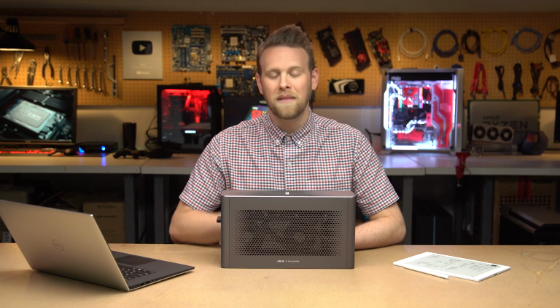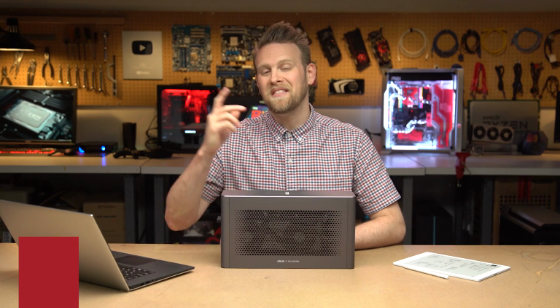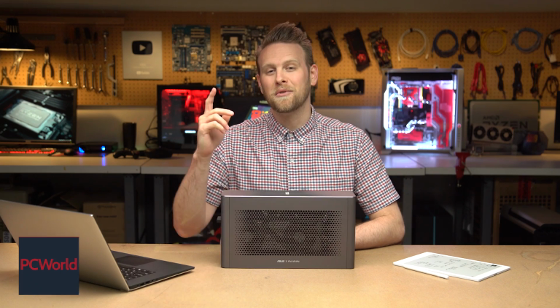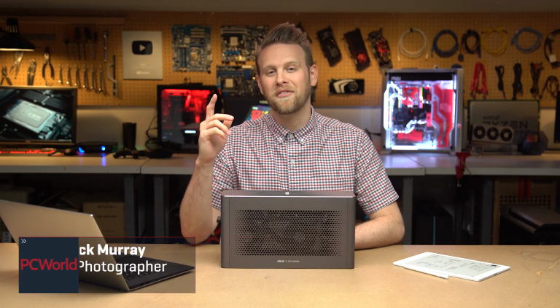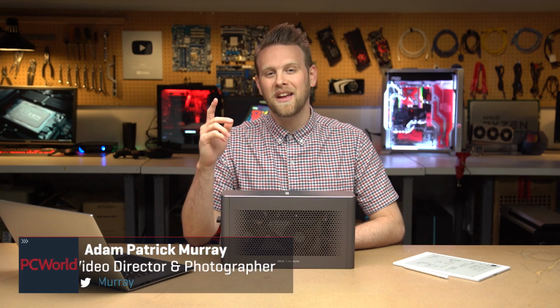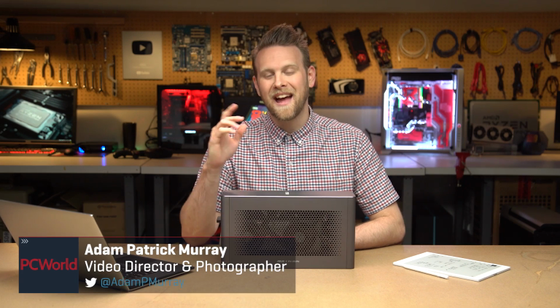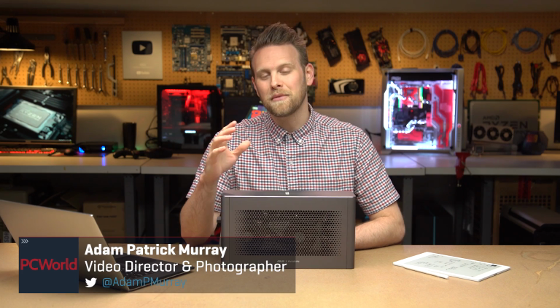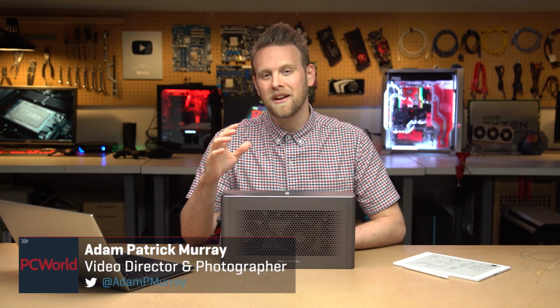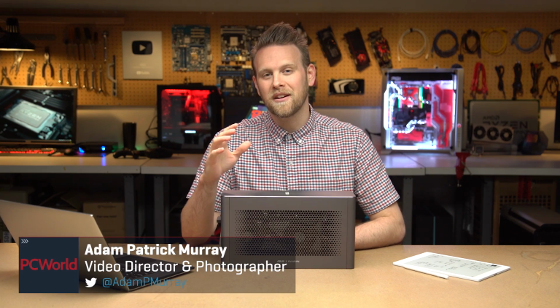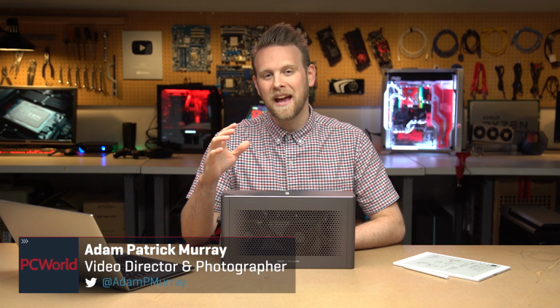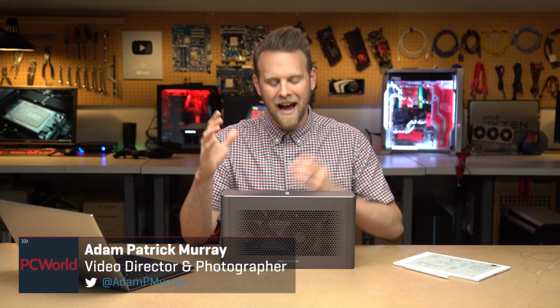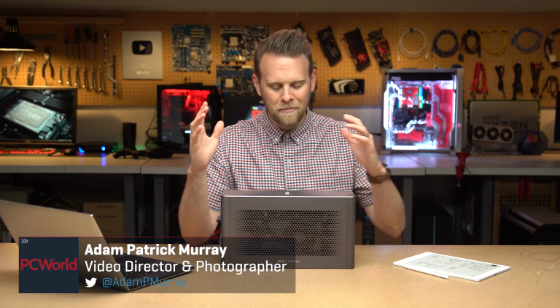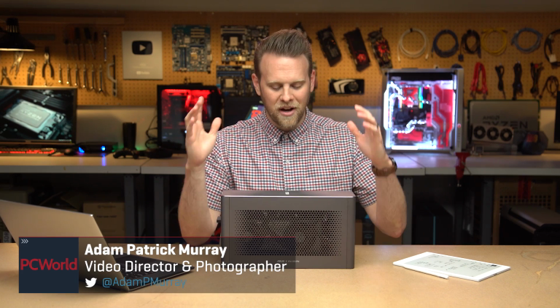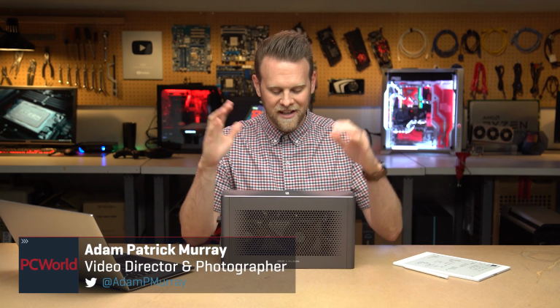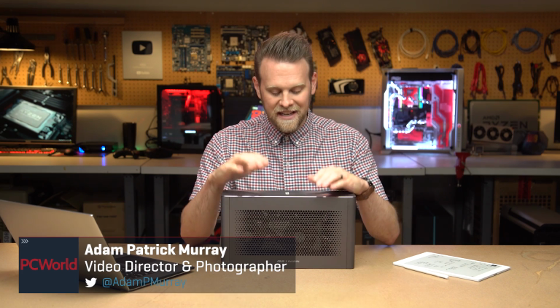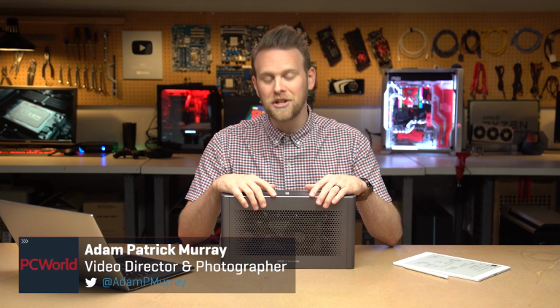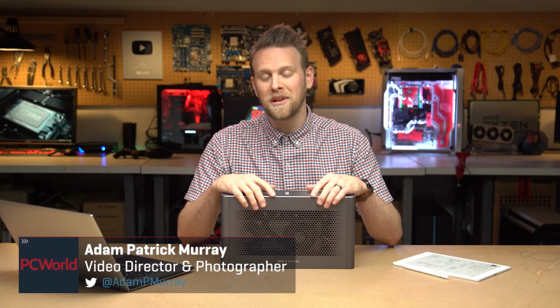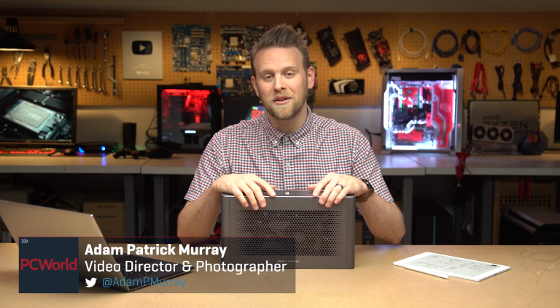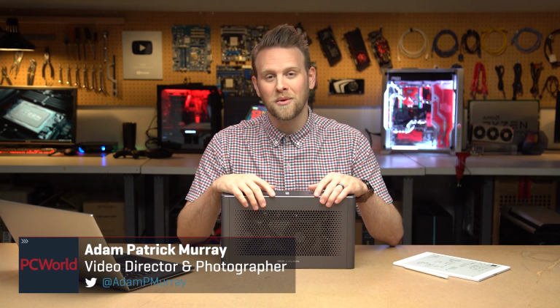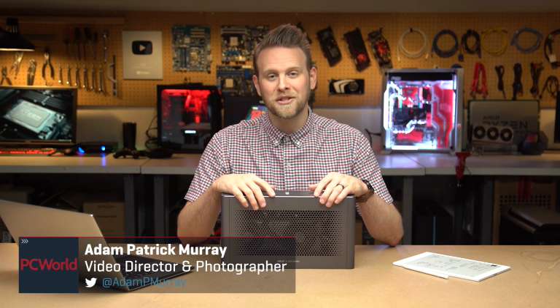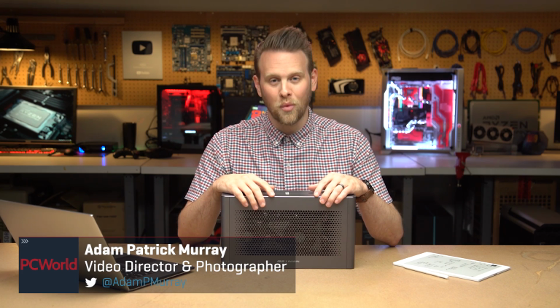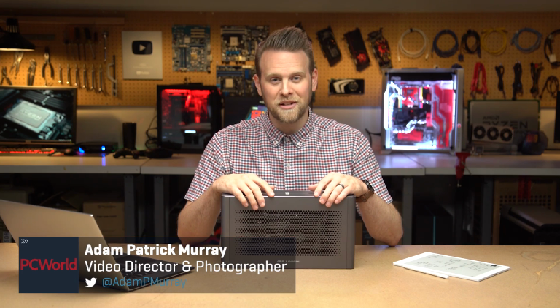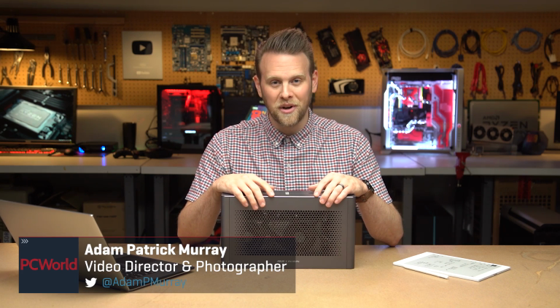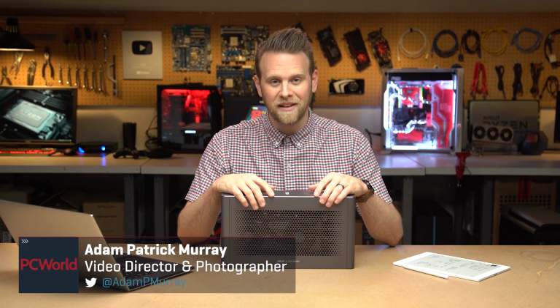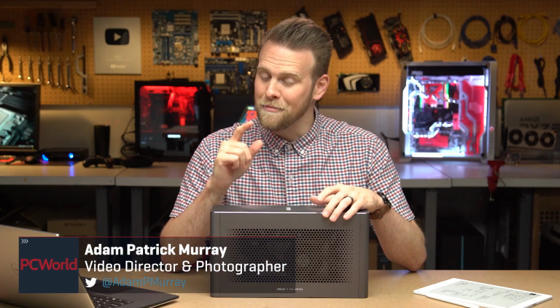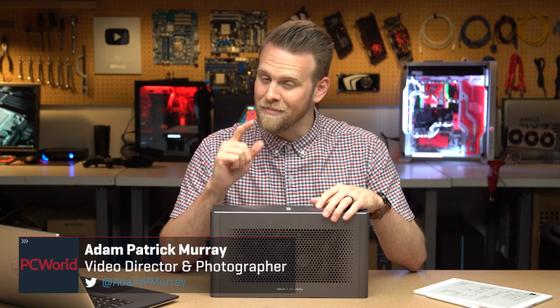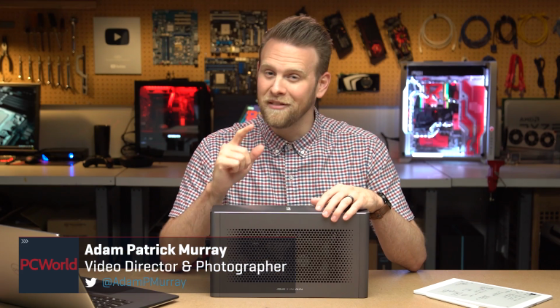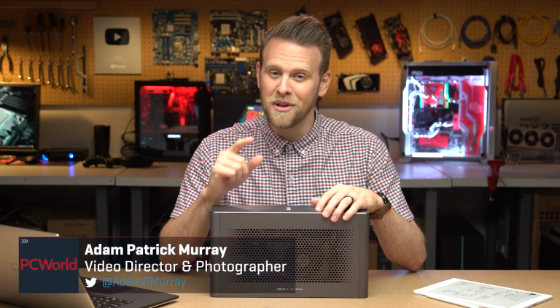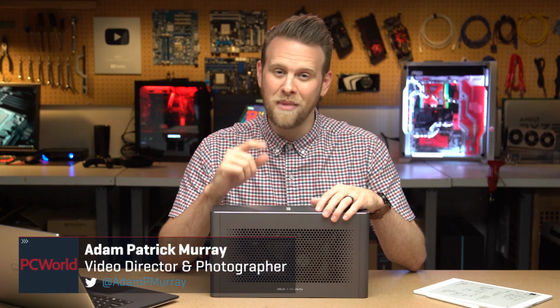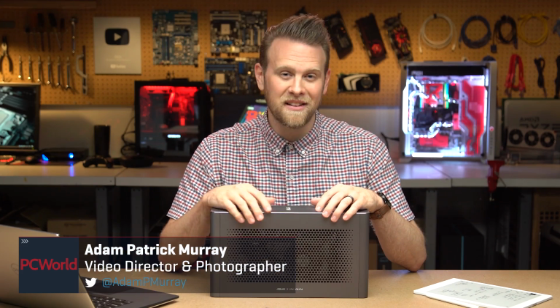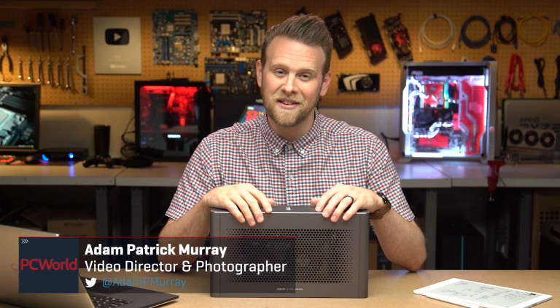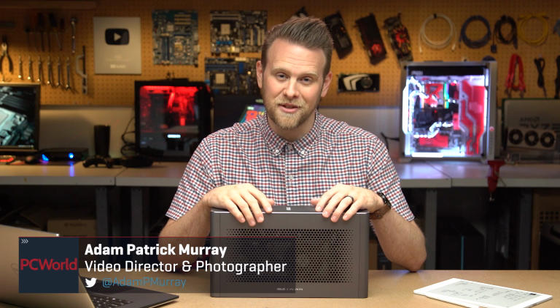Hey PC World fans, Adam here, and I bought an eGPU in 2020. It might have been a bad decision.